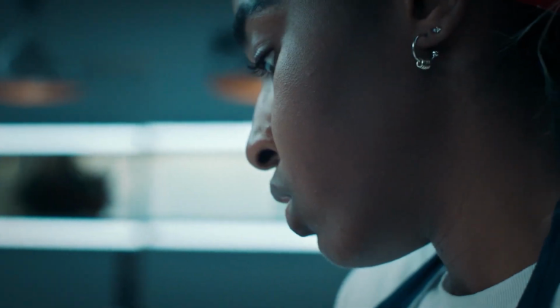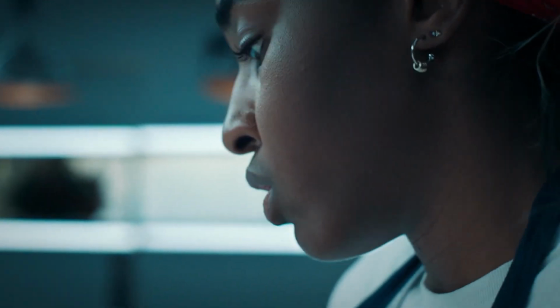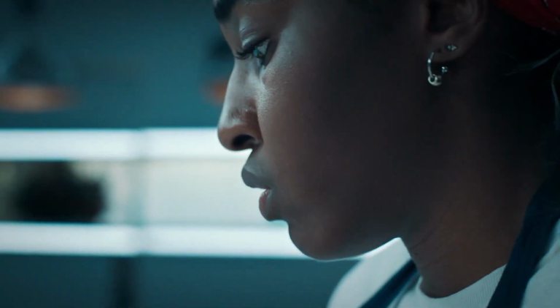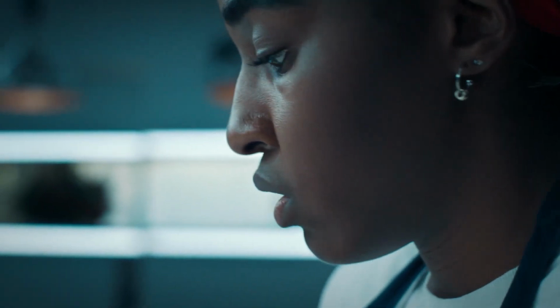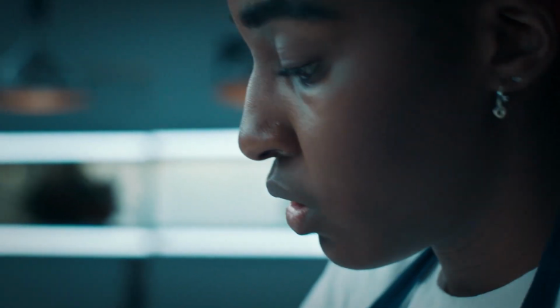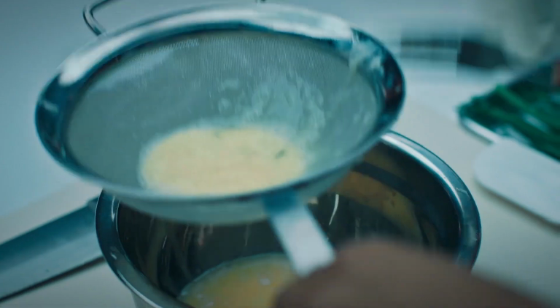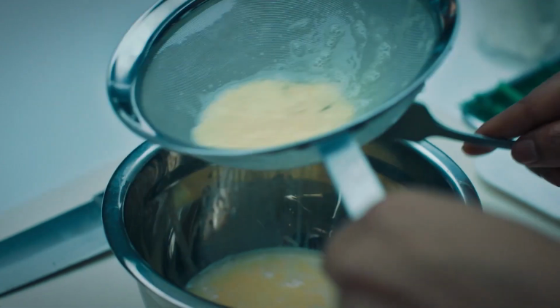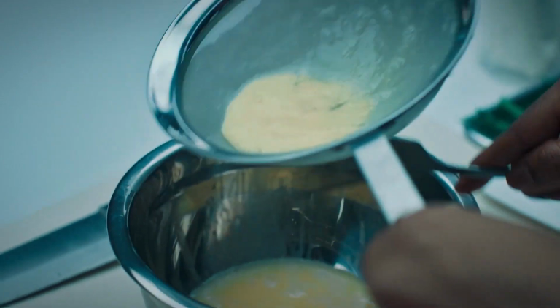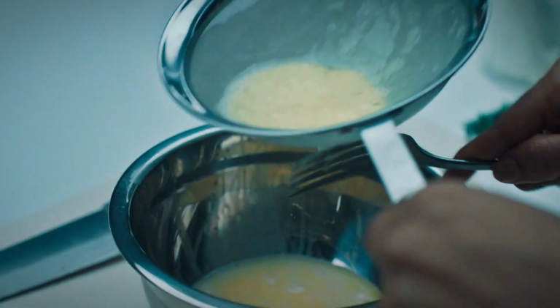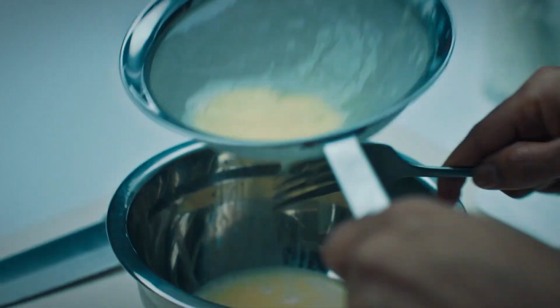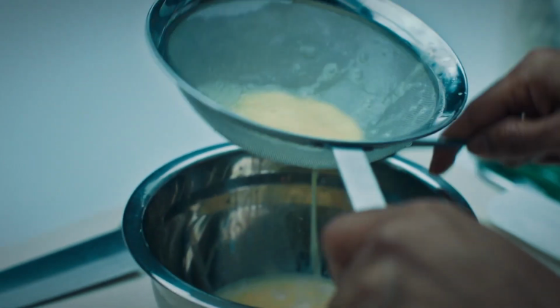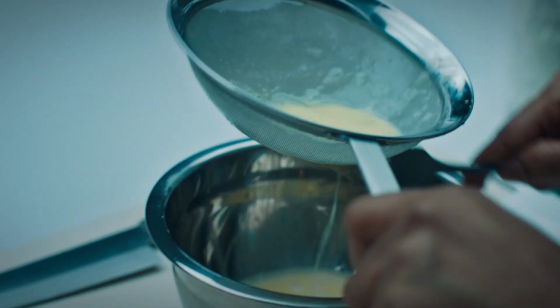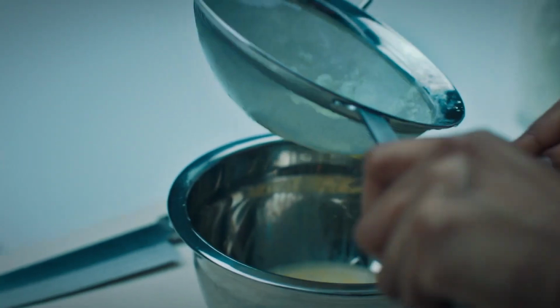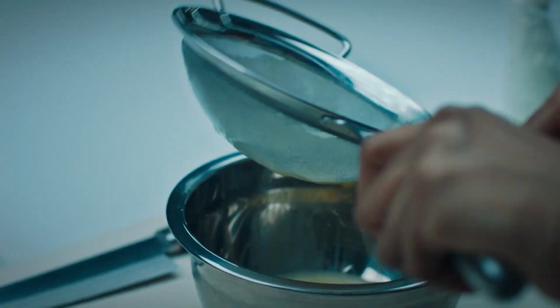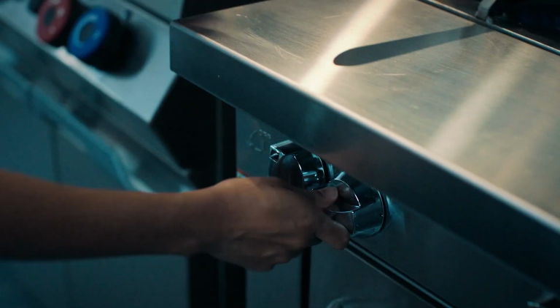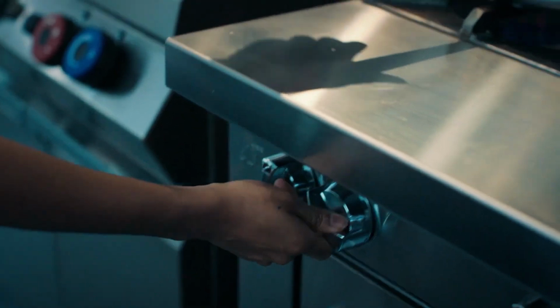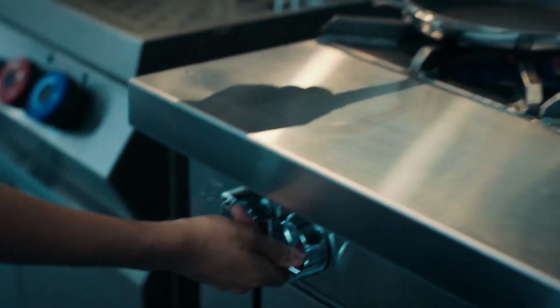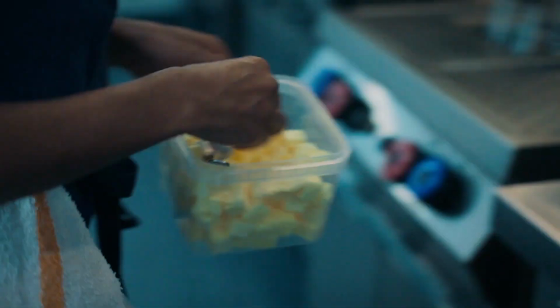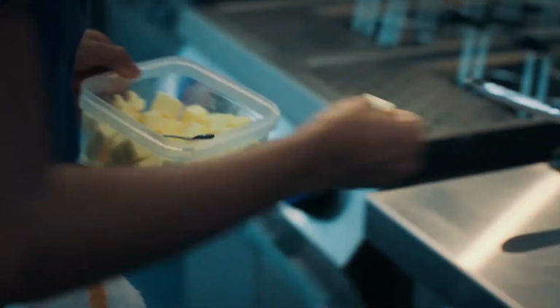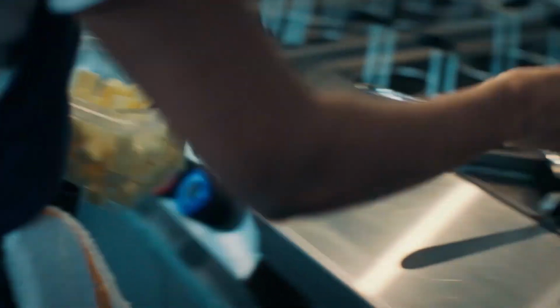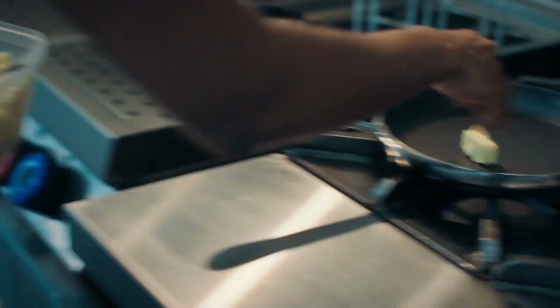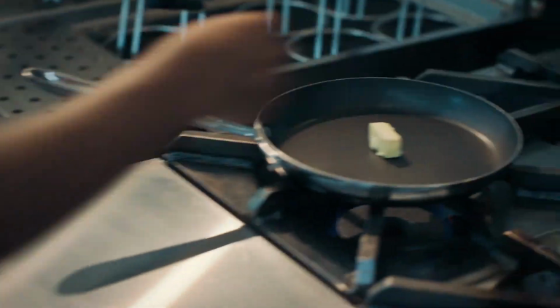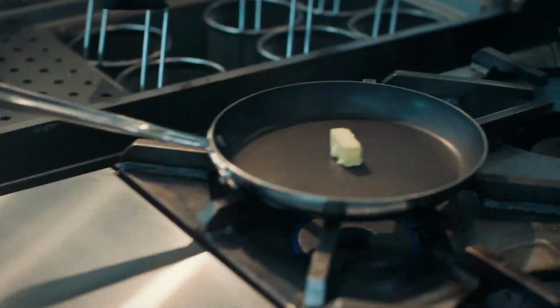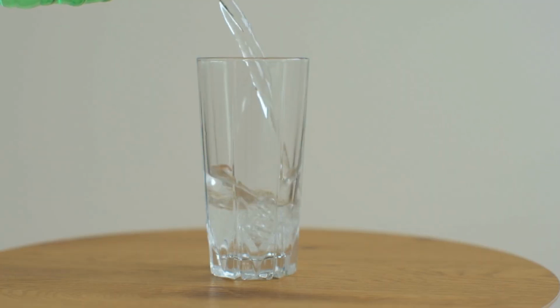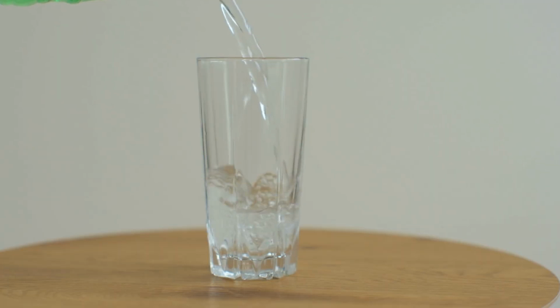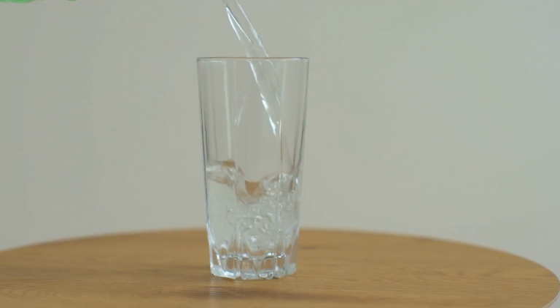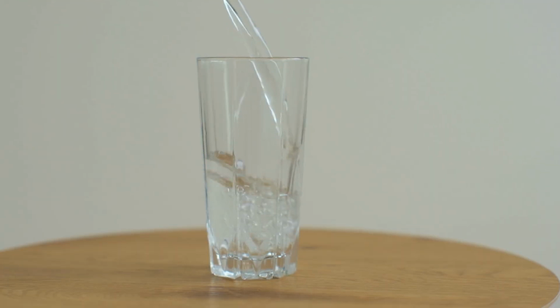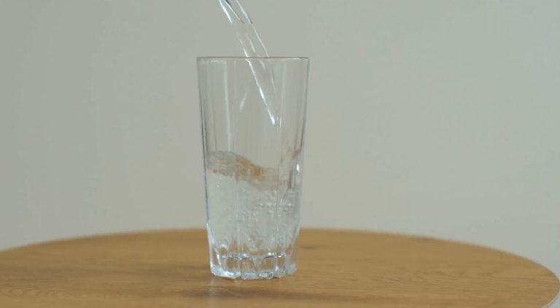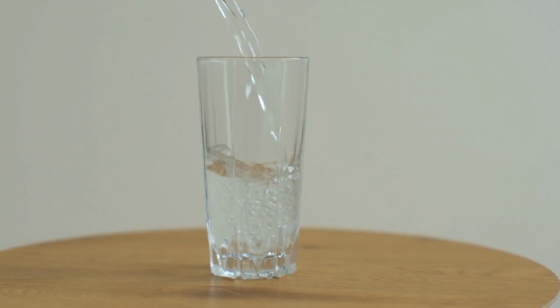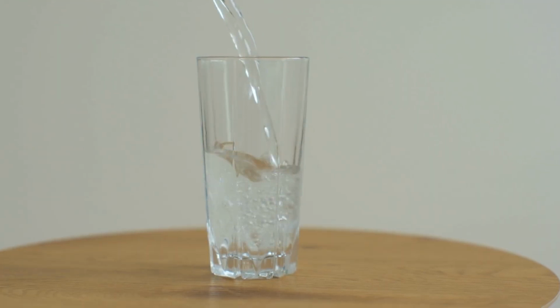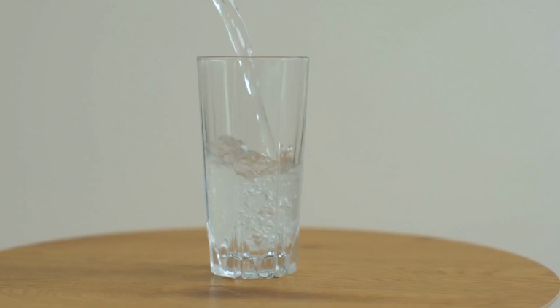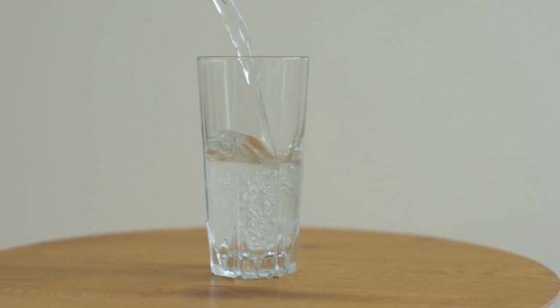And sometimes, to get the perfect, fluffiest egg, you may need to think outside the box and reach for a bottle of humble seltzer water.